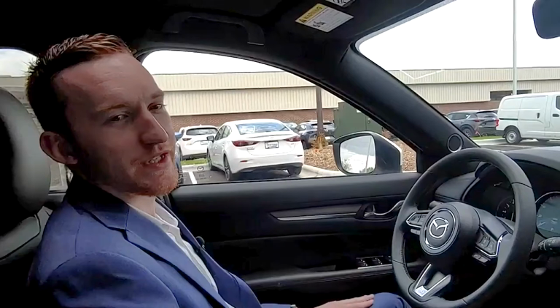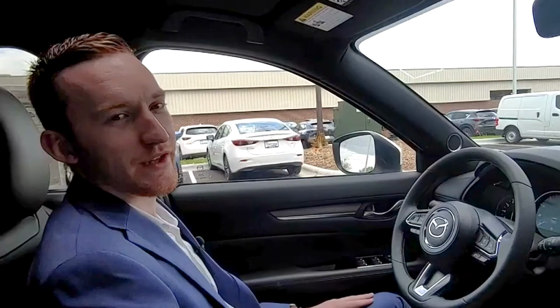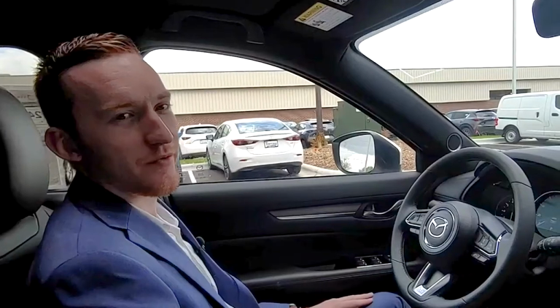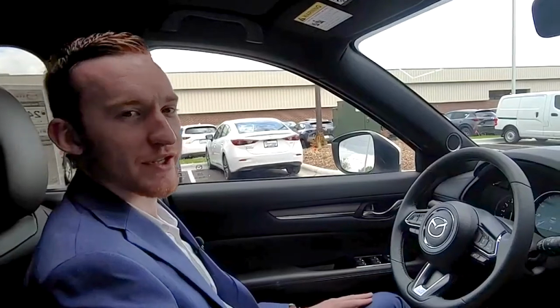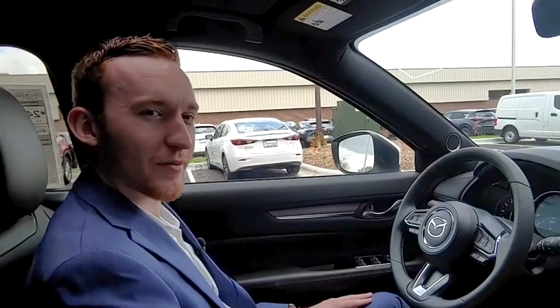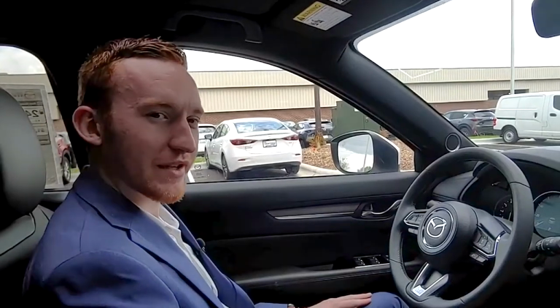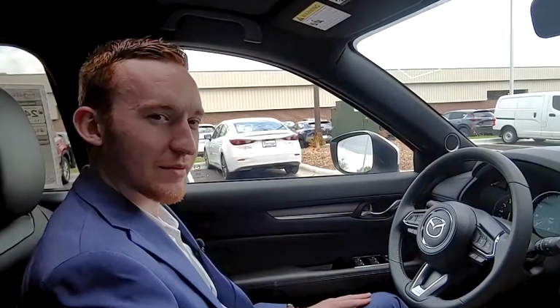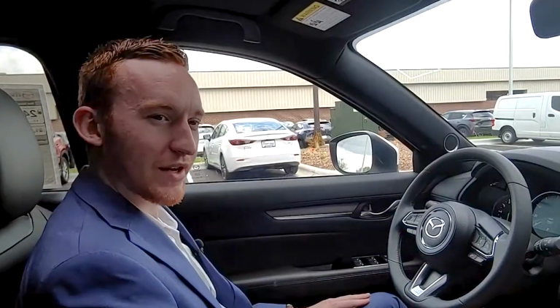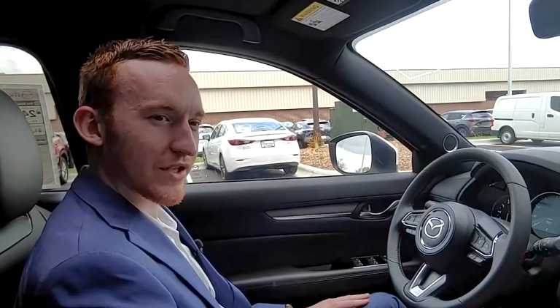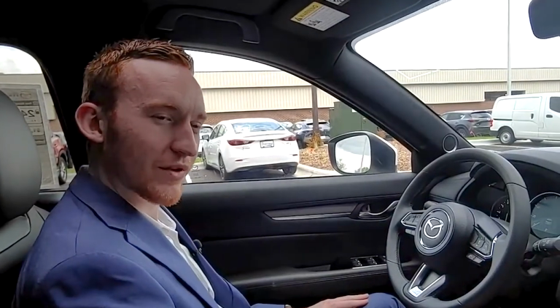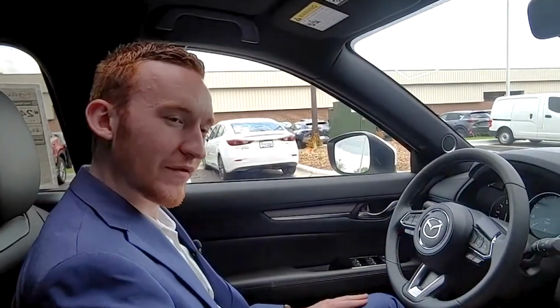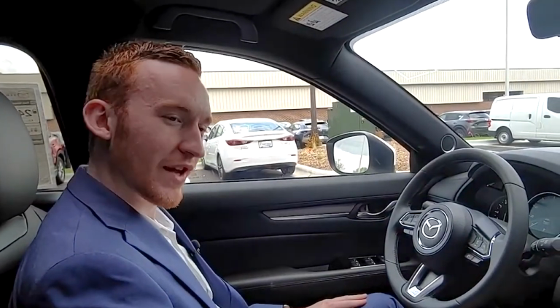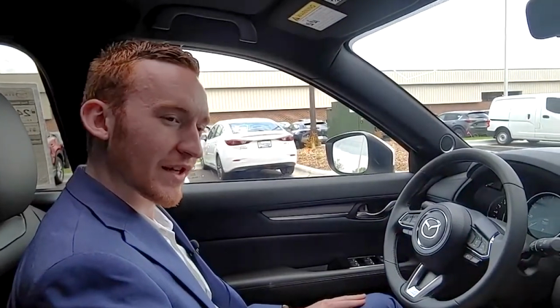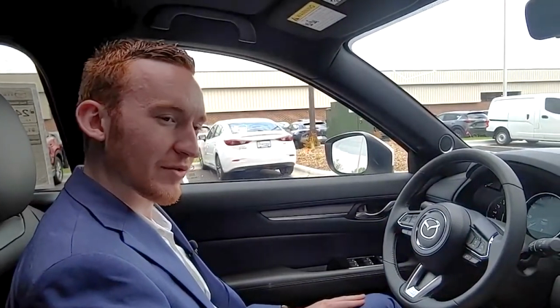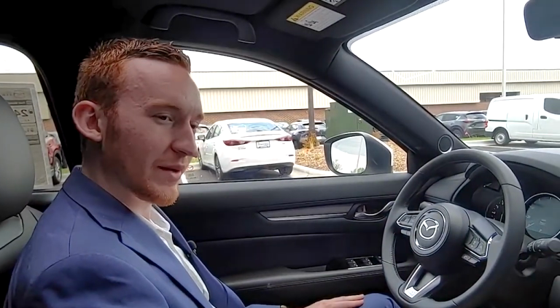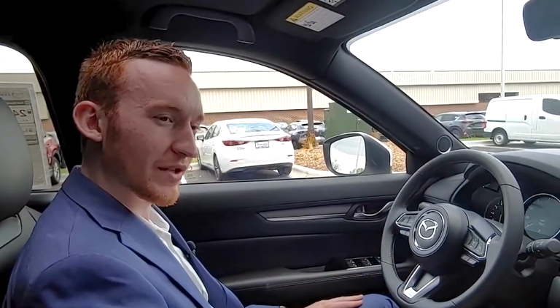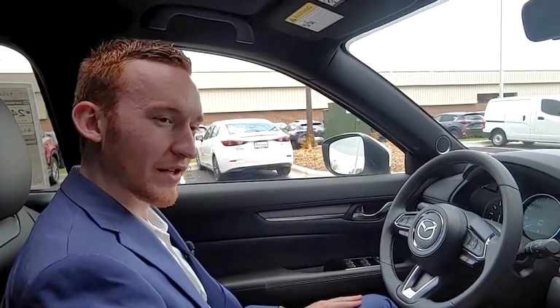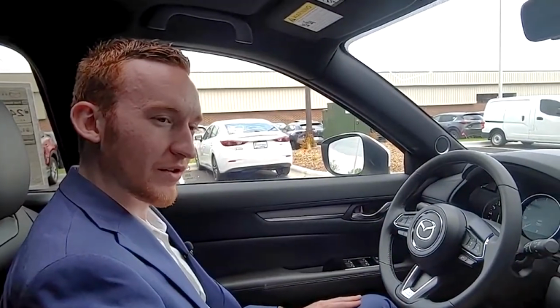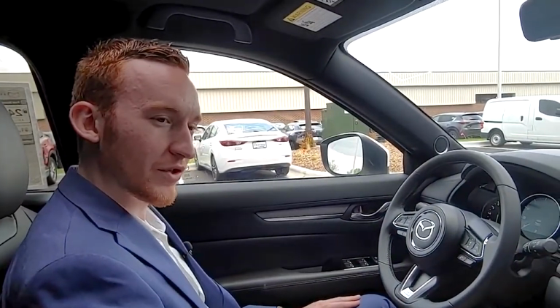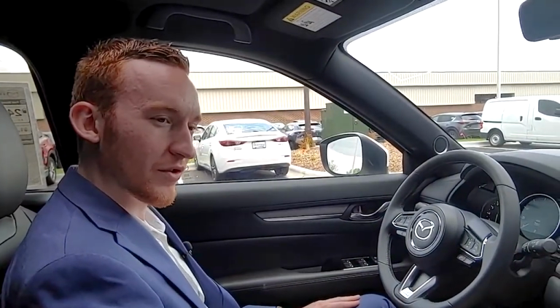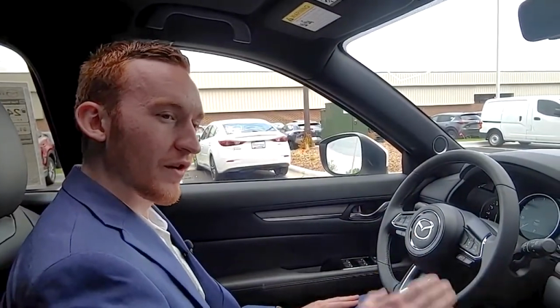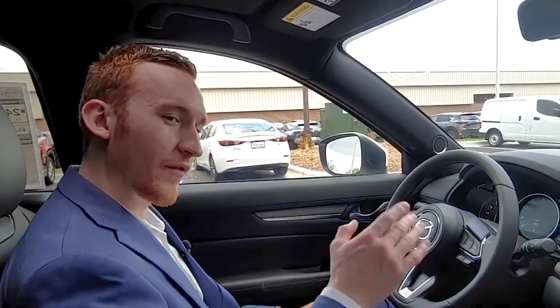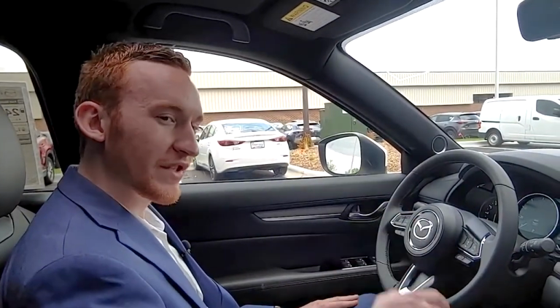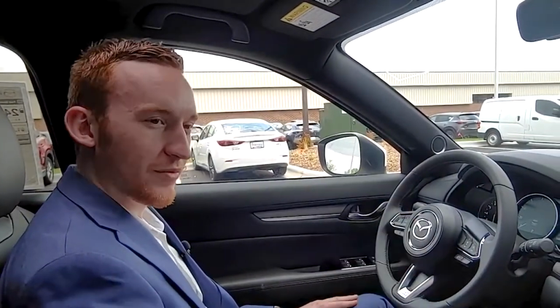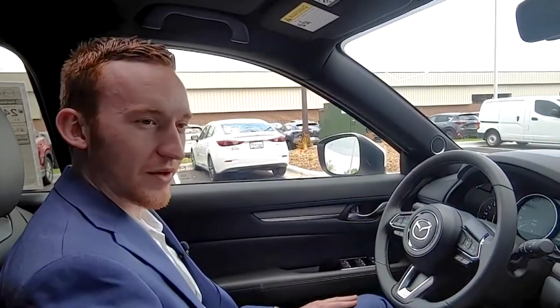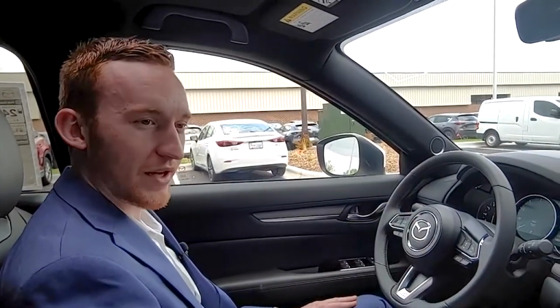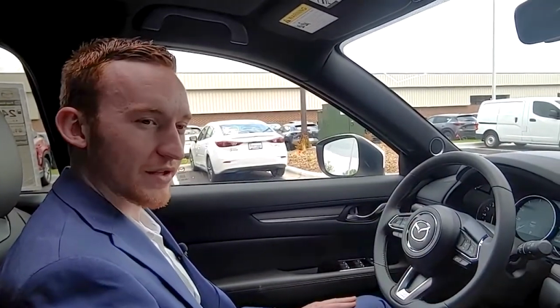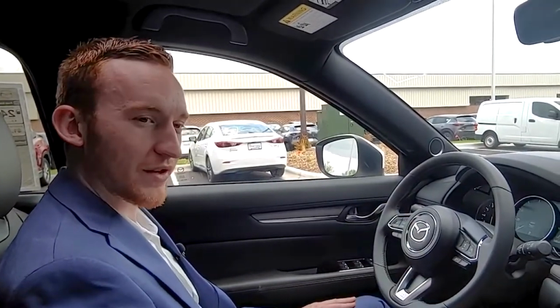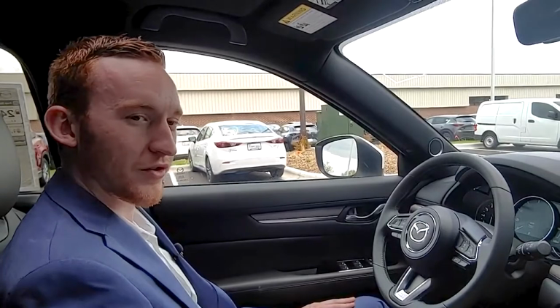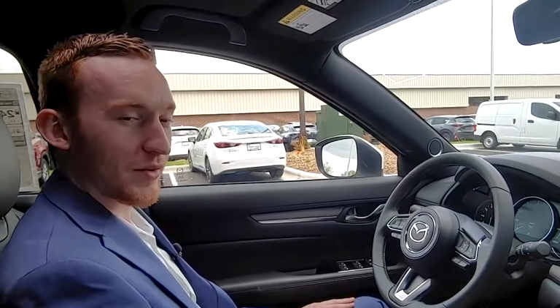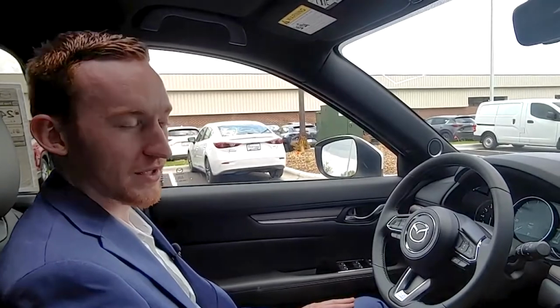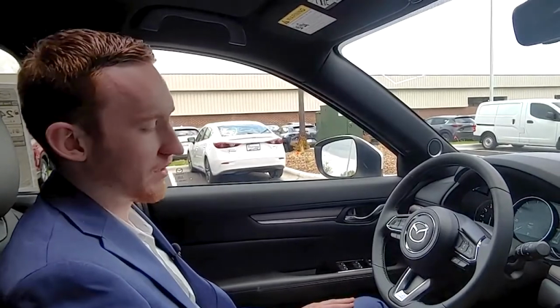This is Dylan, Russ Darrow, Madison Mazda. I just want to give you guys a couple tips on how to use your voice input commands on your new Mazdas.